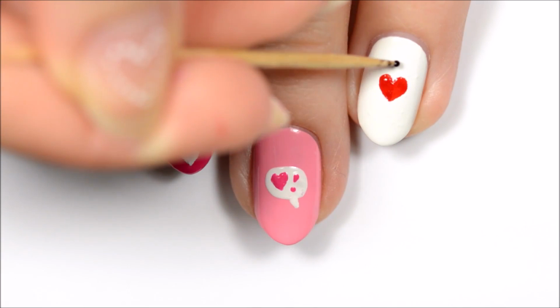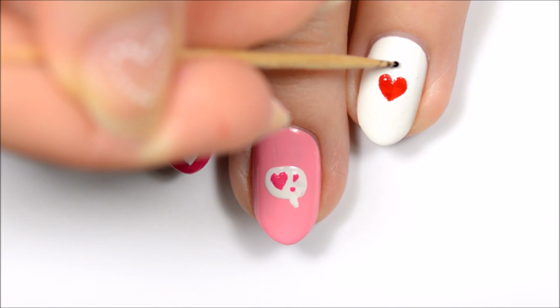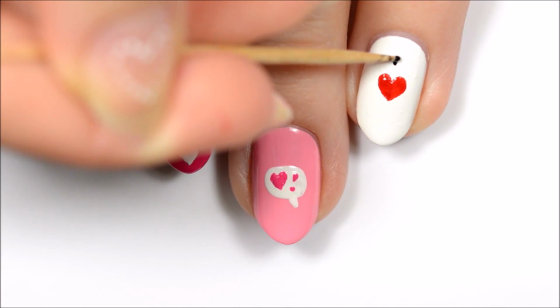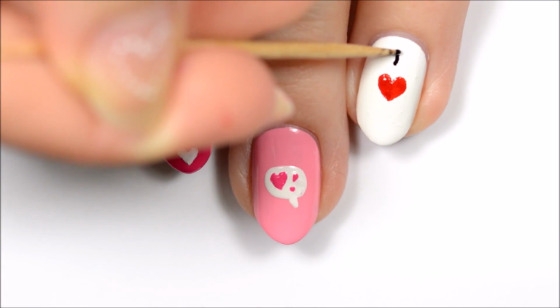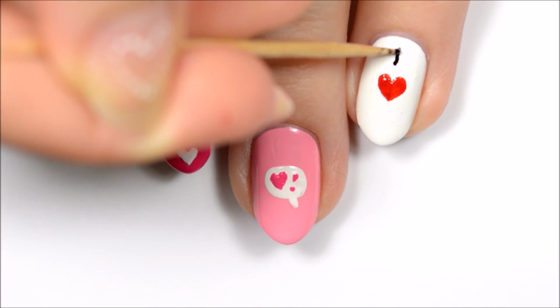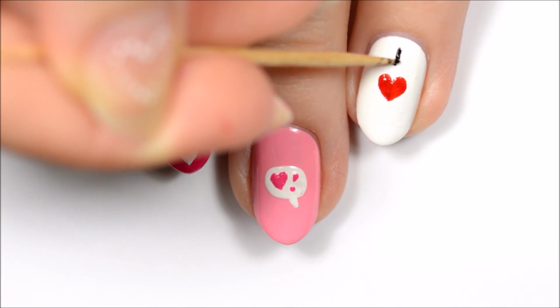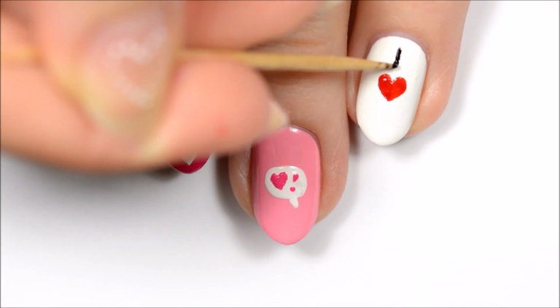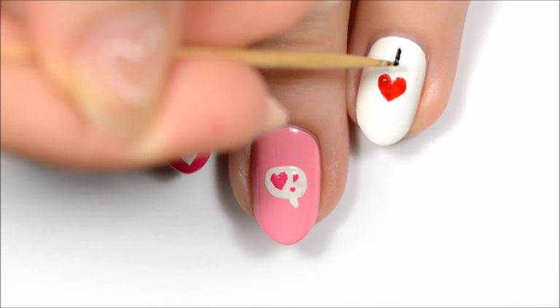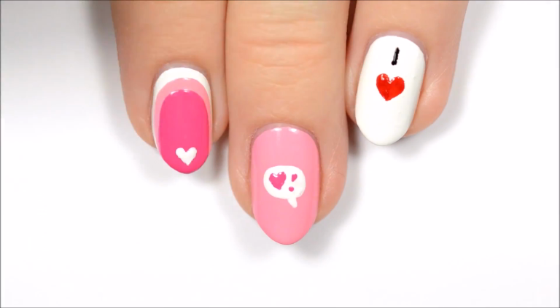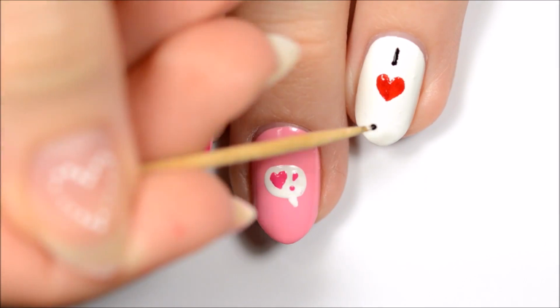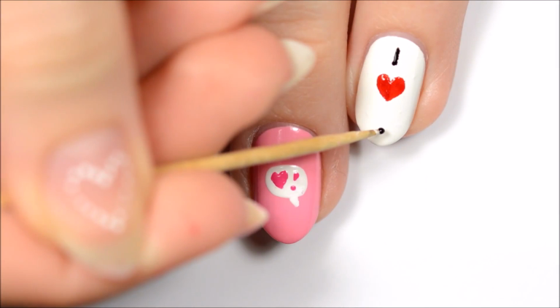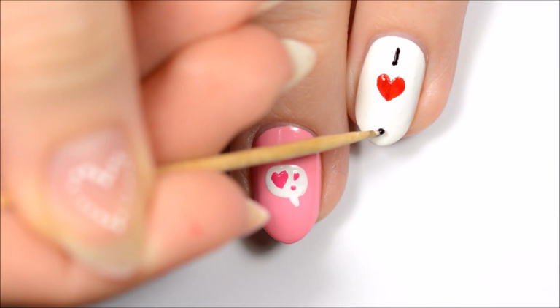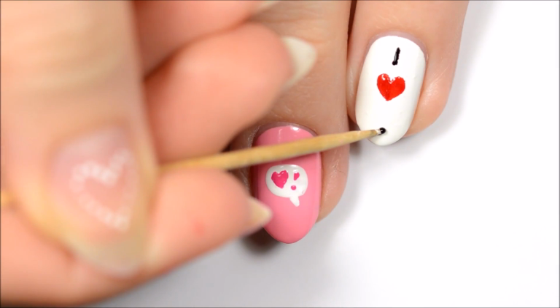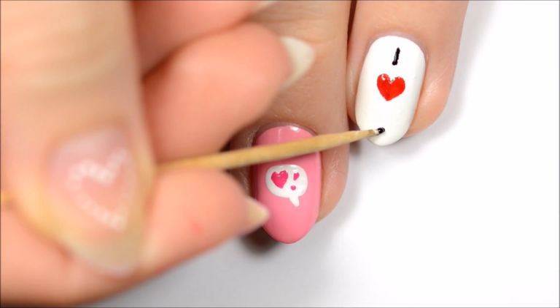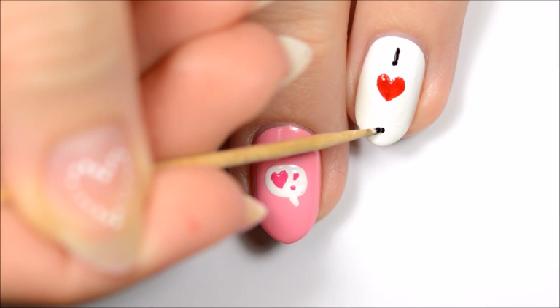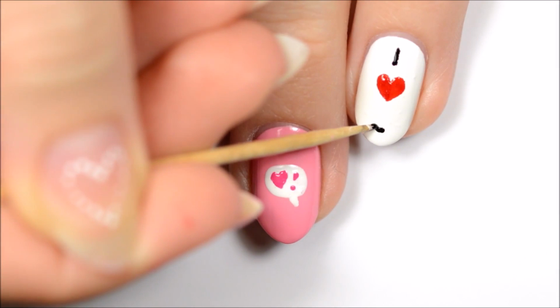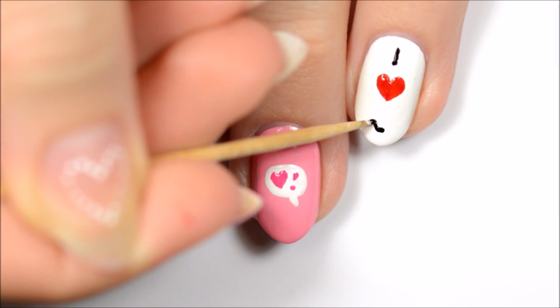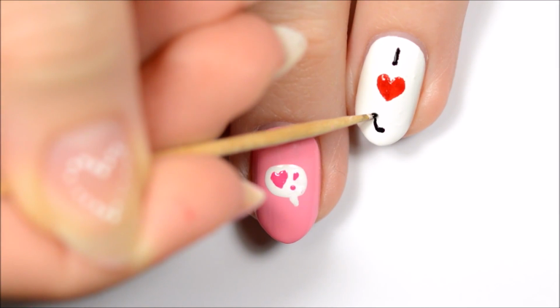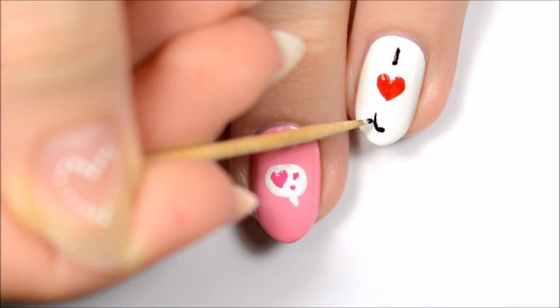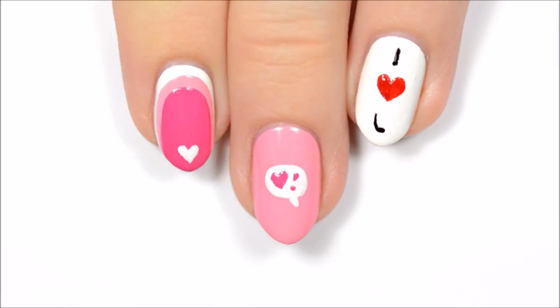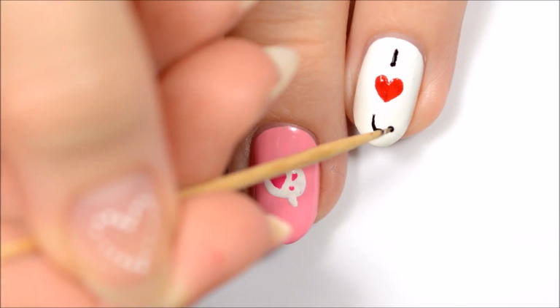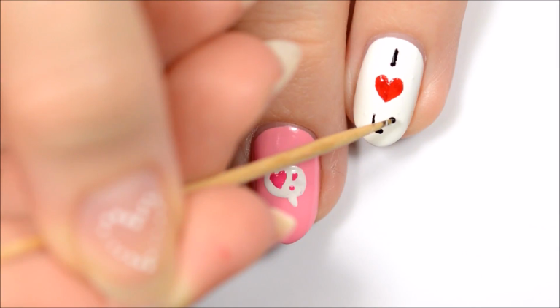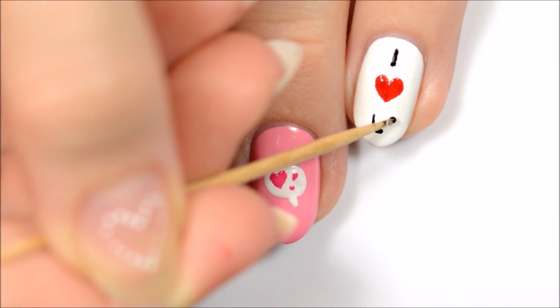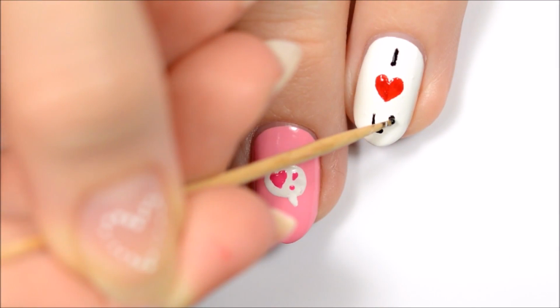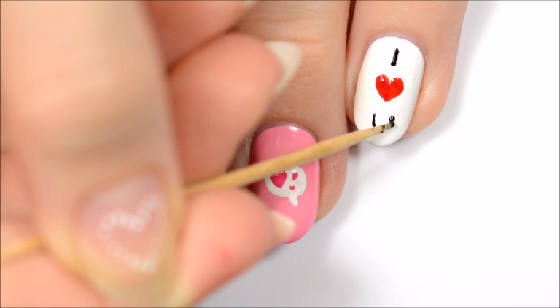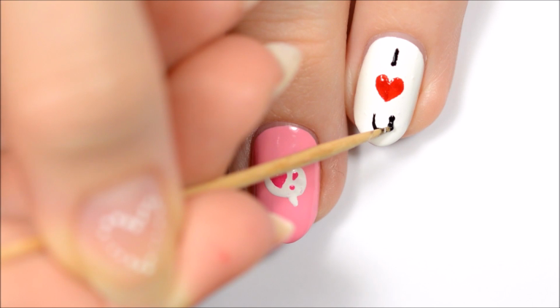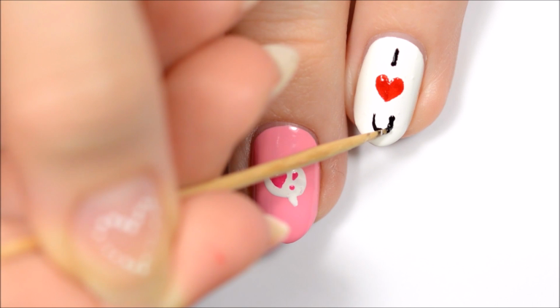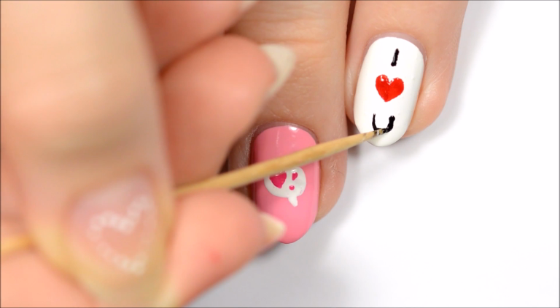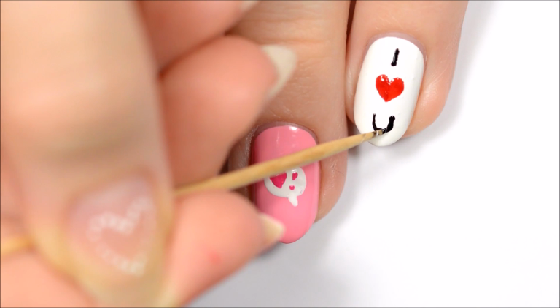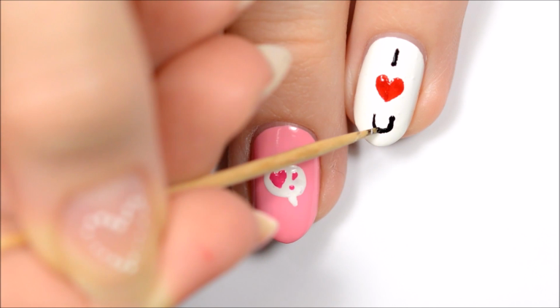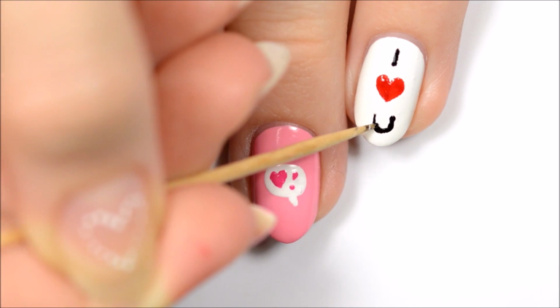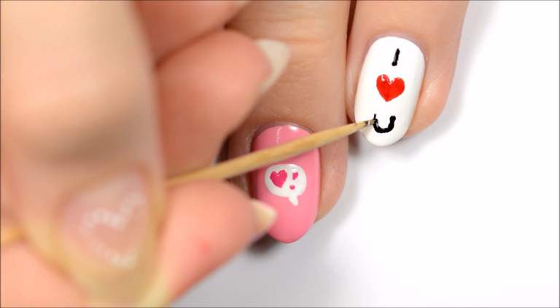Once you're finished with the heart, use black polish to write the letter I above it and the letter U below it.